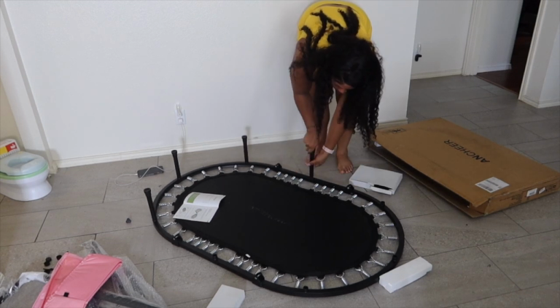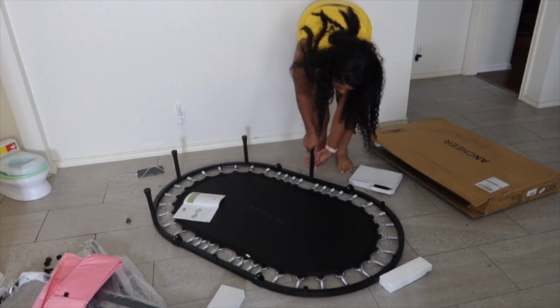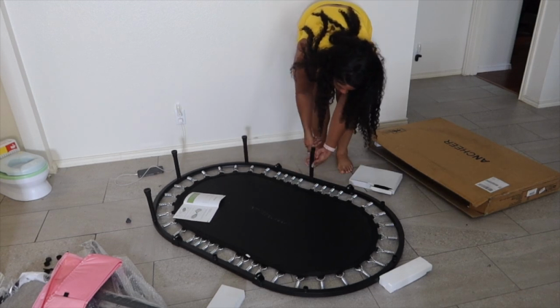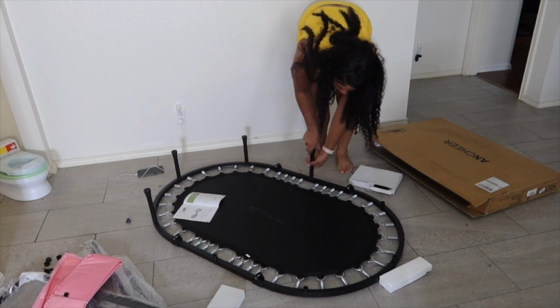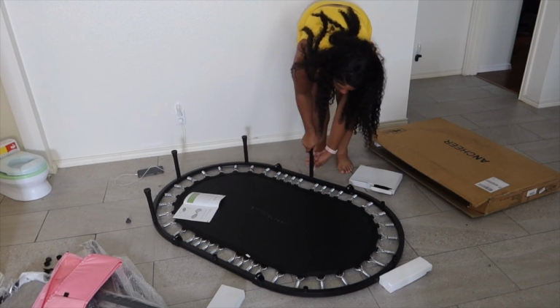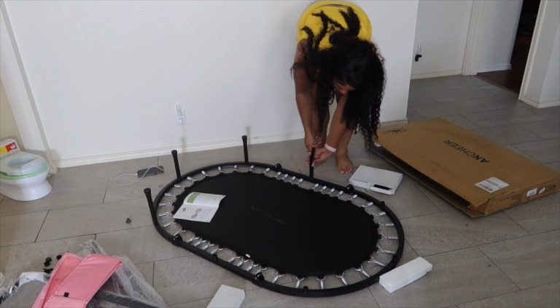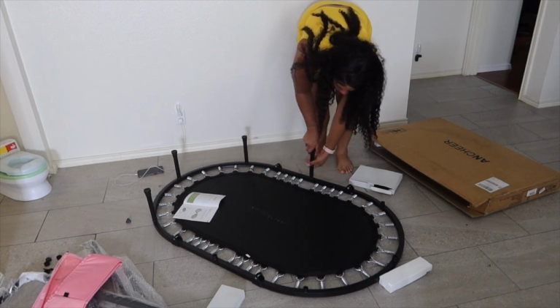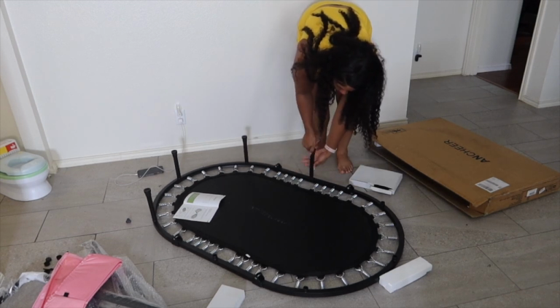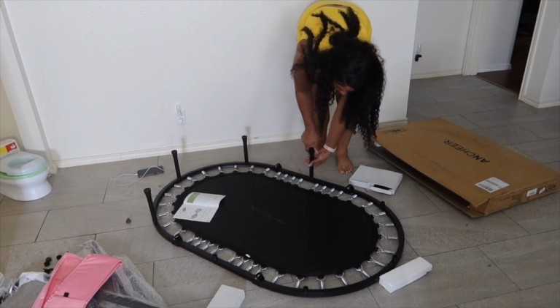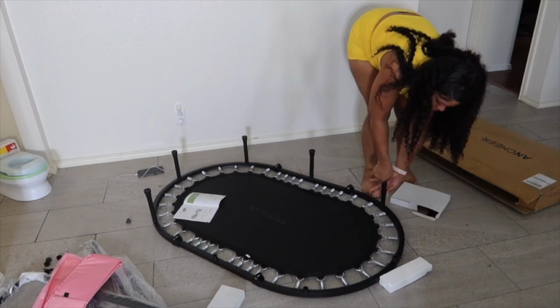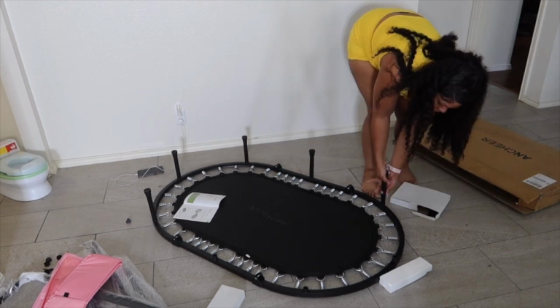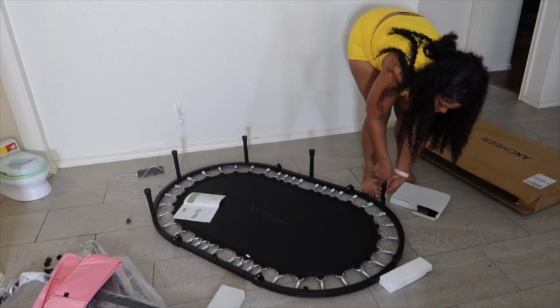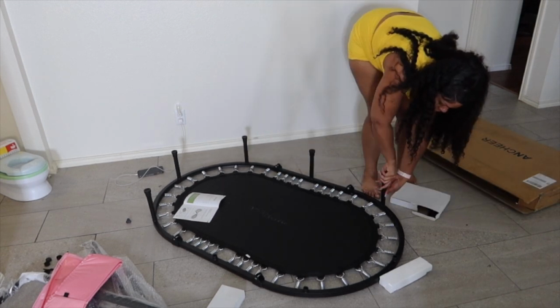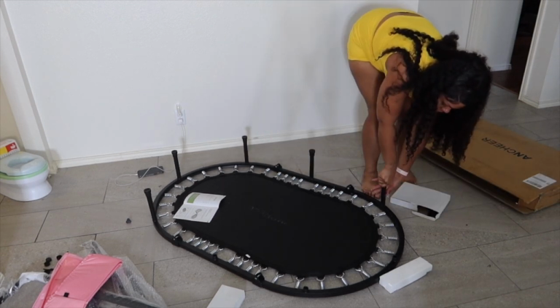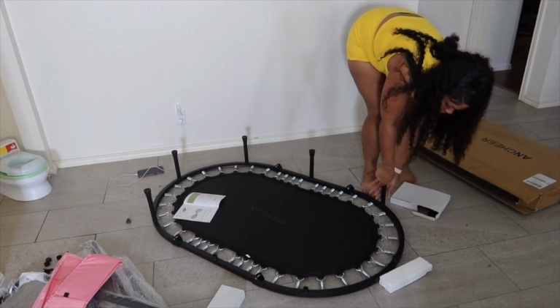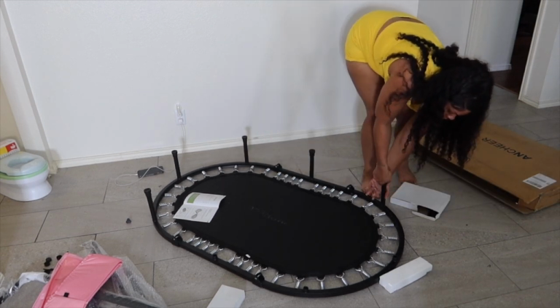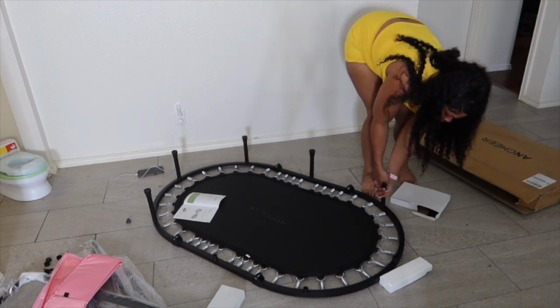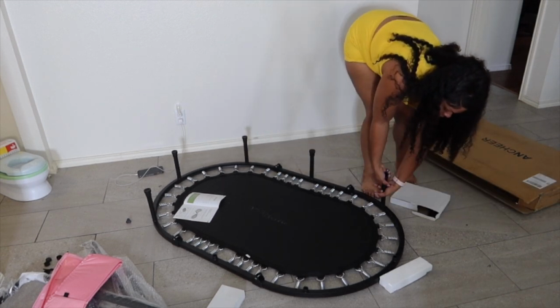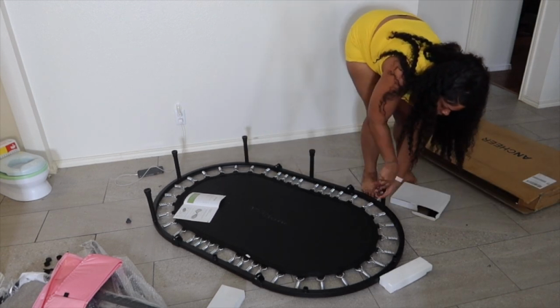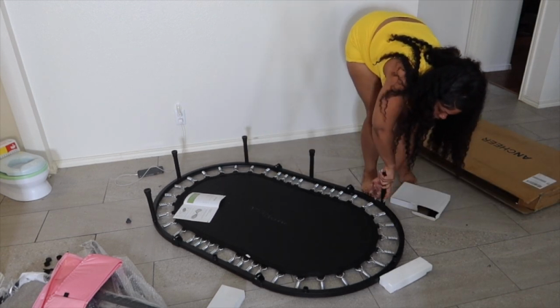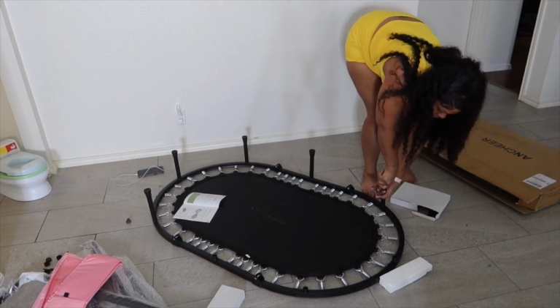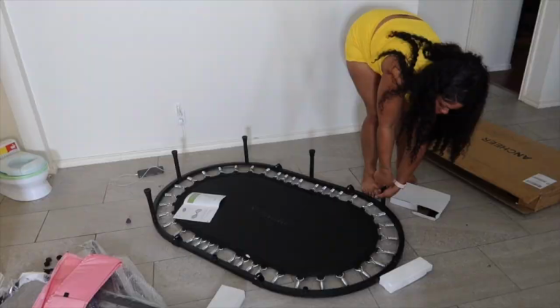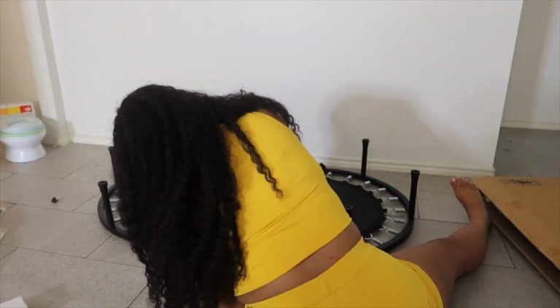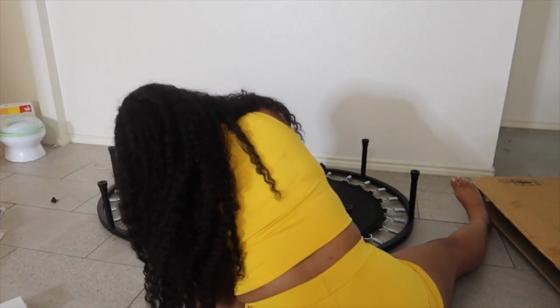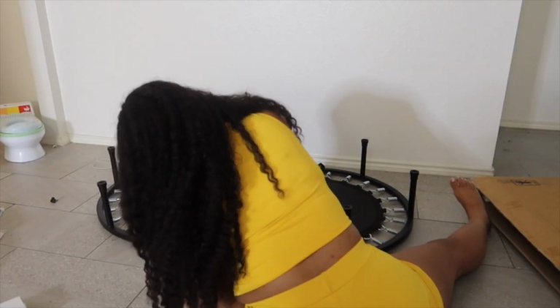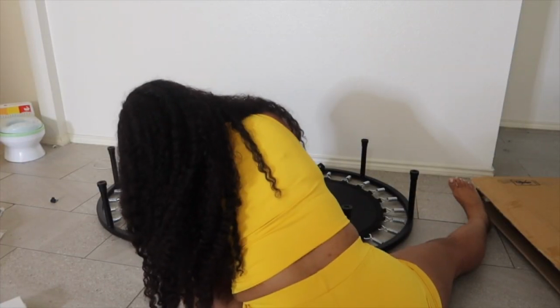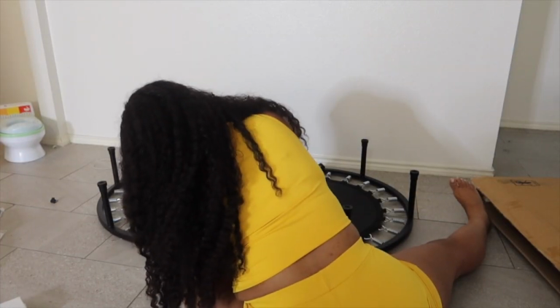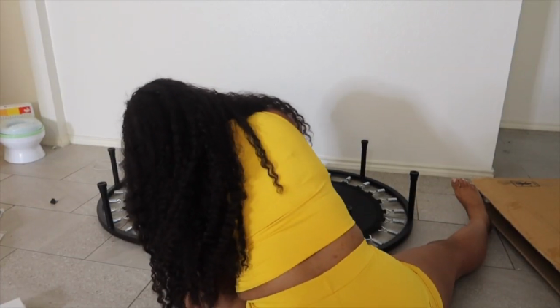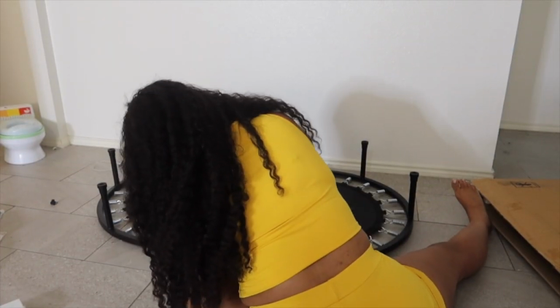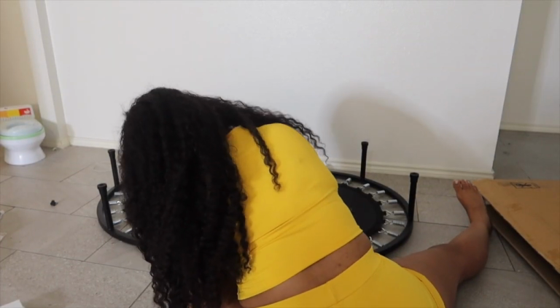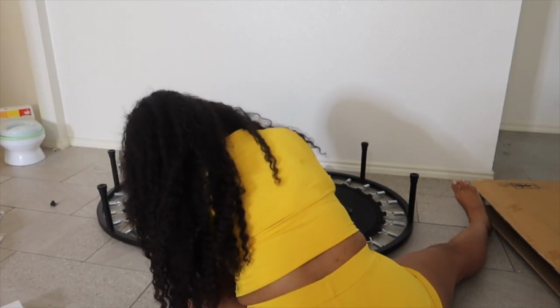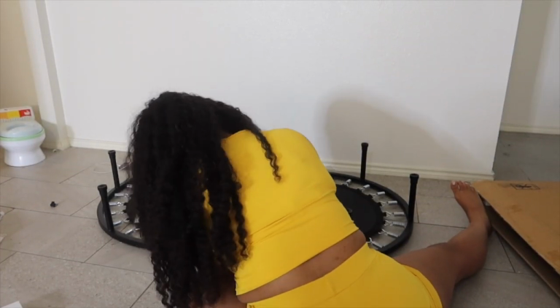I hate putting things together, but in a few minutes it was put together. And my toddler is a busybody, so it's perfect for him.